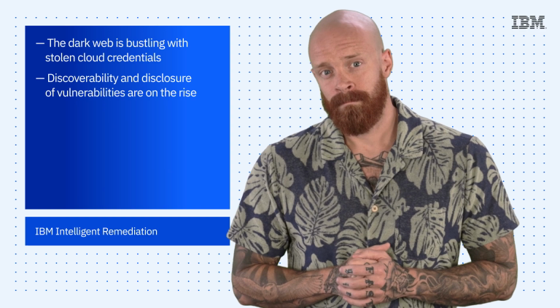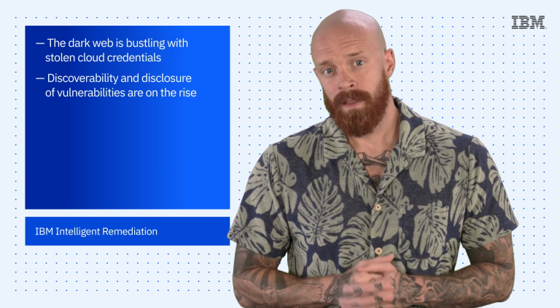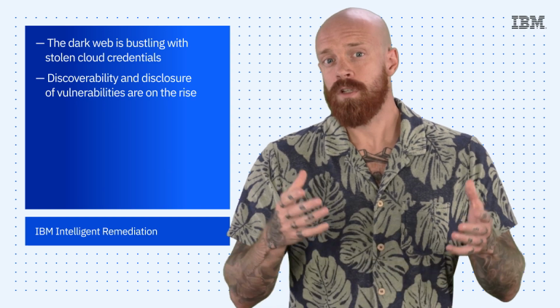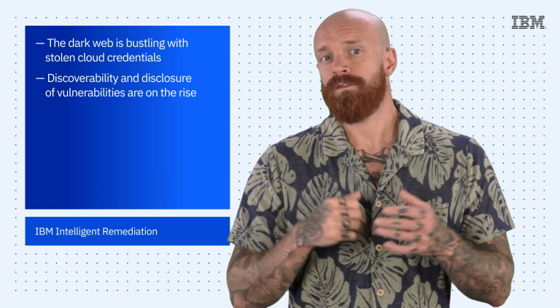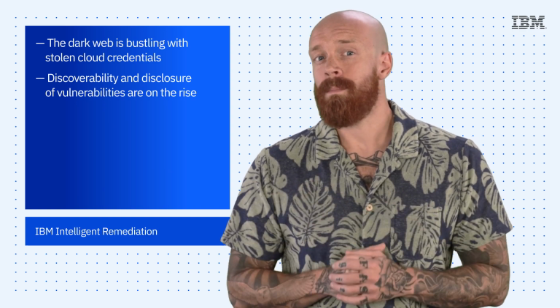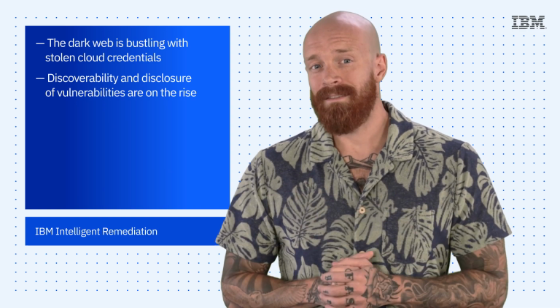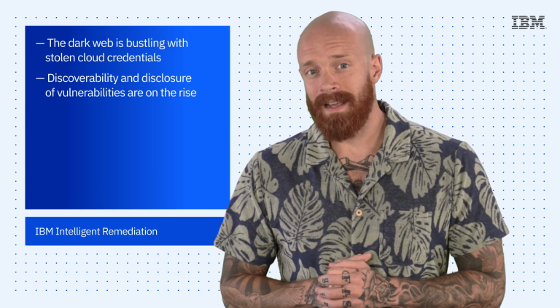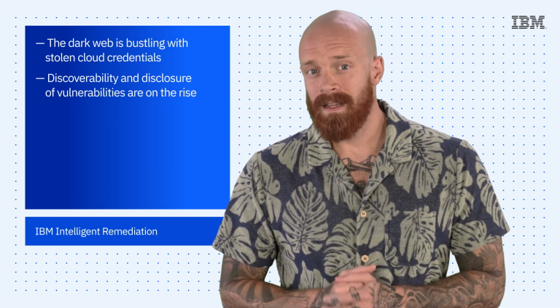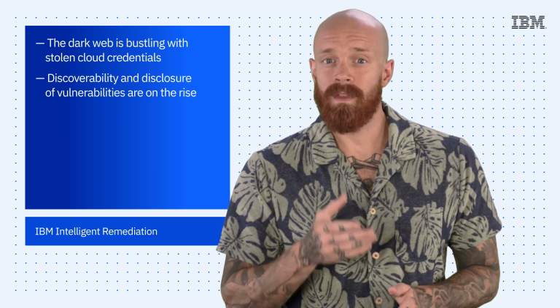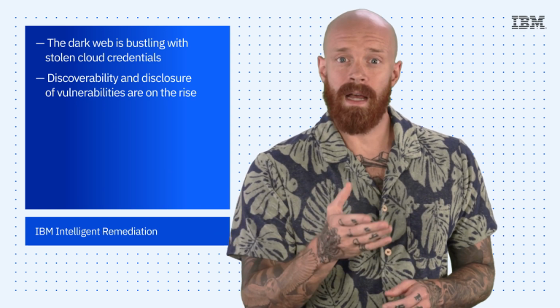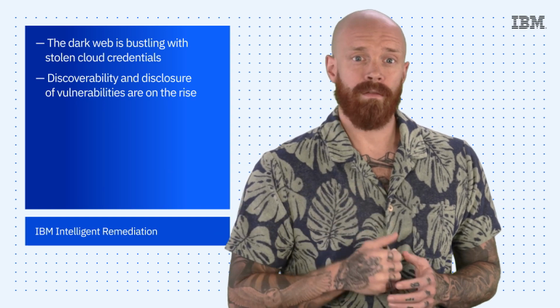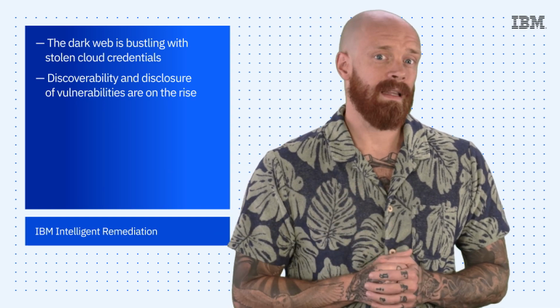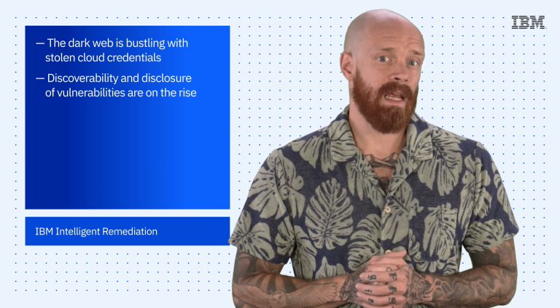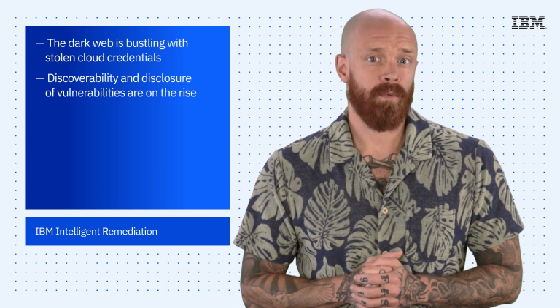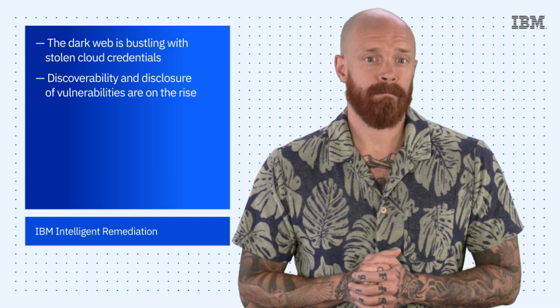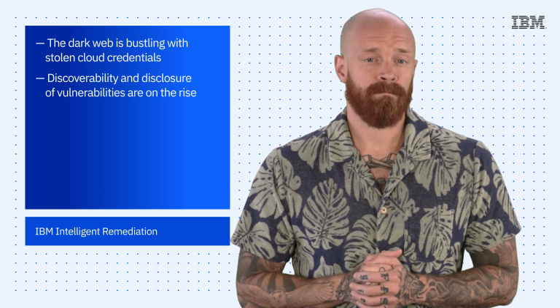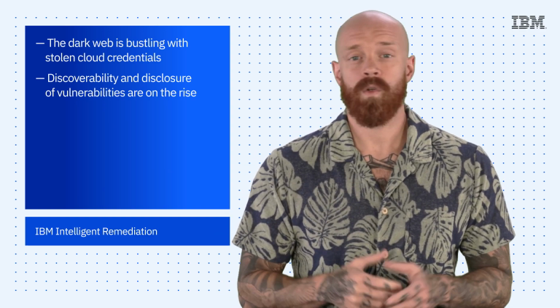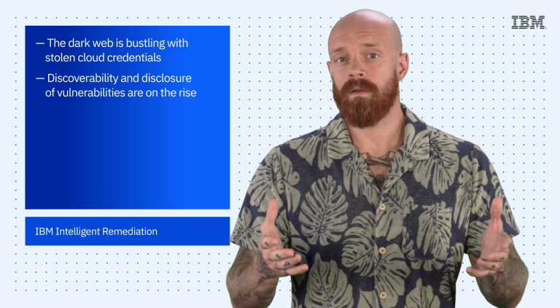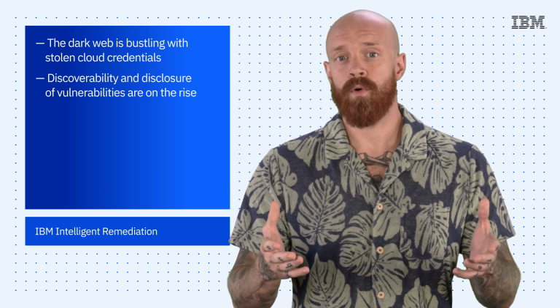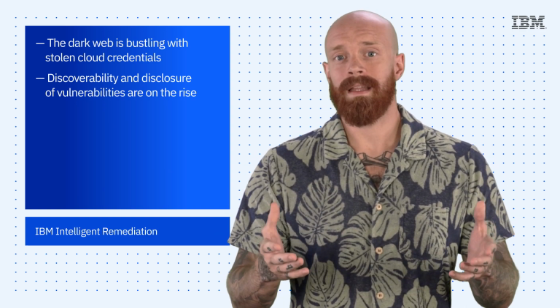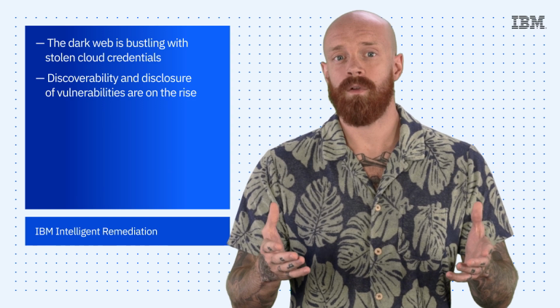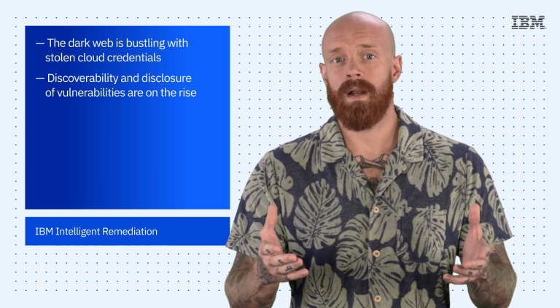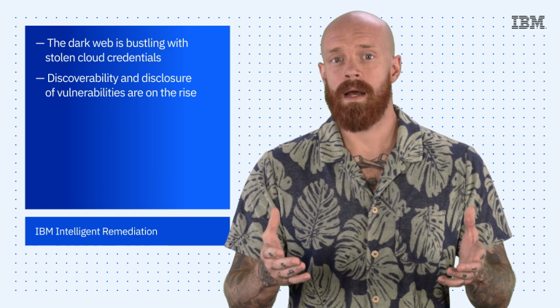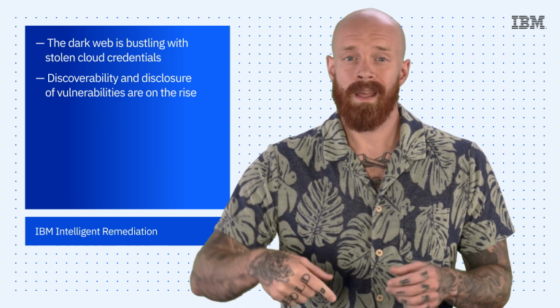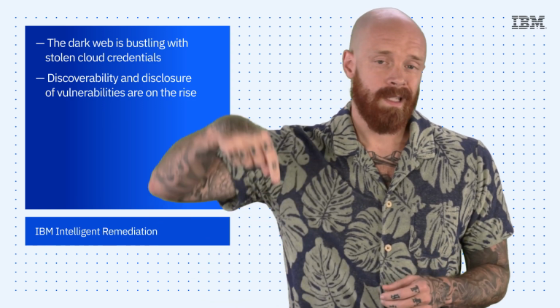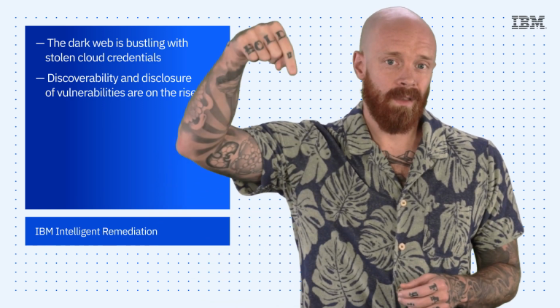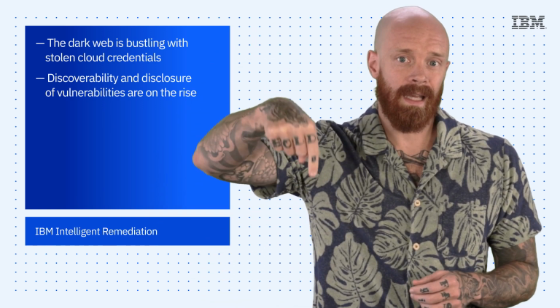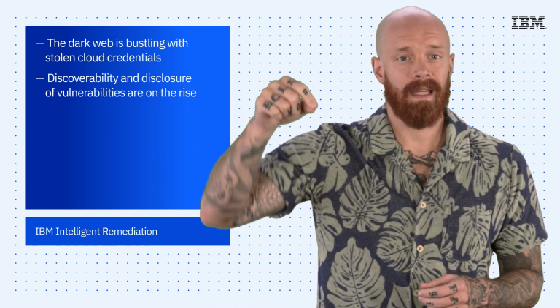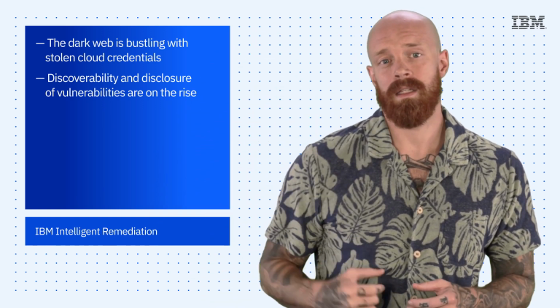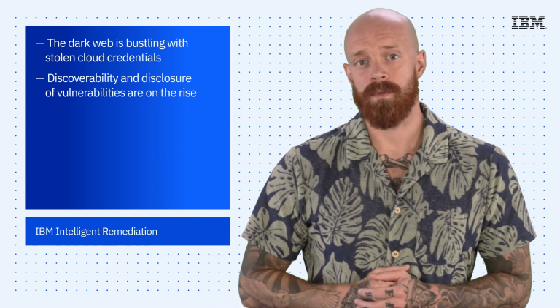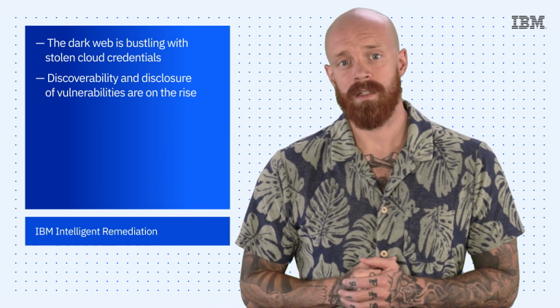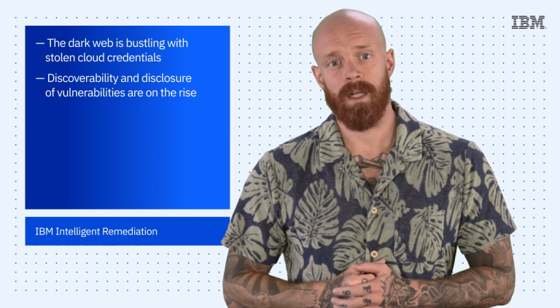These are just a few of the main findings of the Cloud Threat Landscape Report. To read the report and get the full rundown, check out the link in the description of this video.